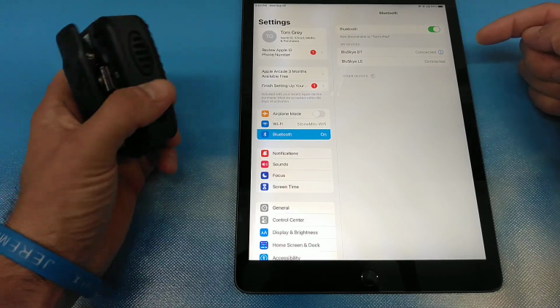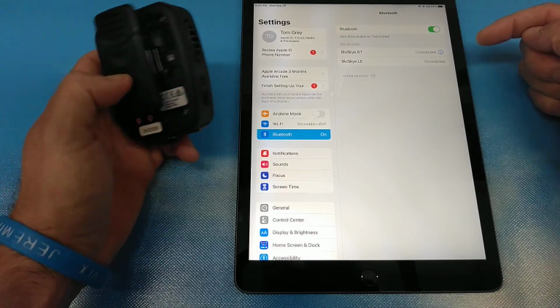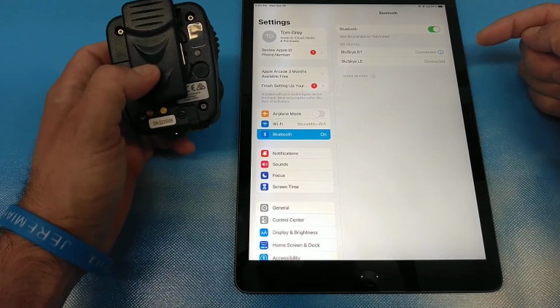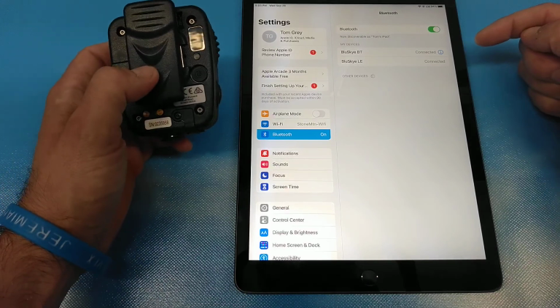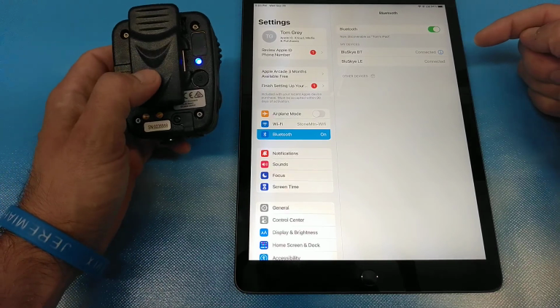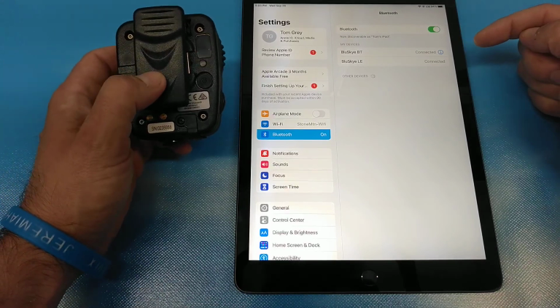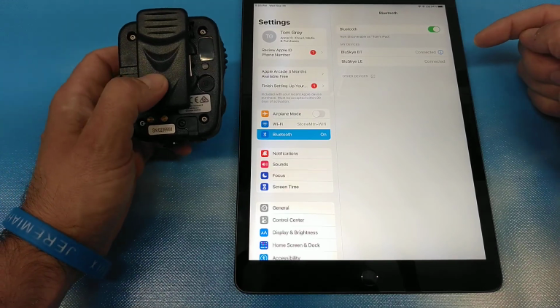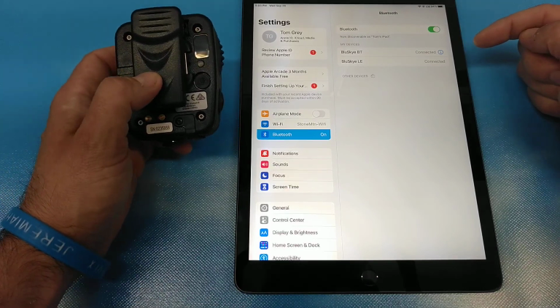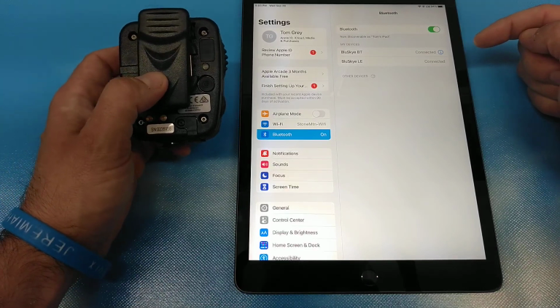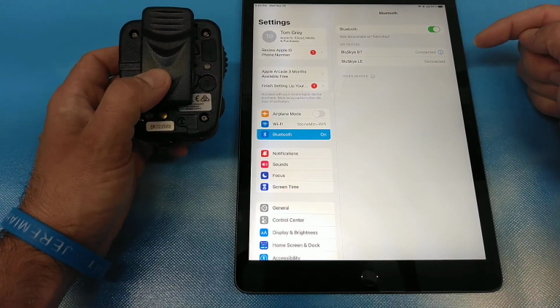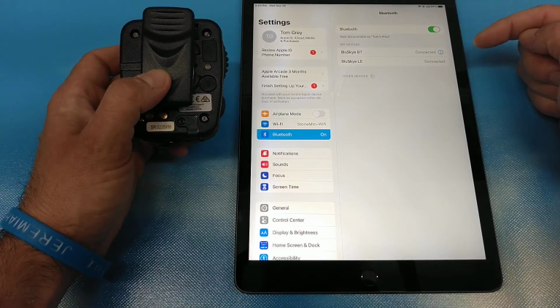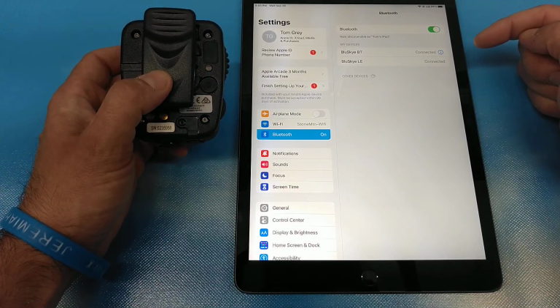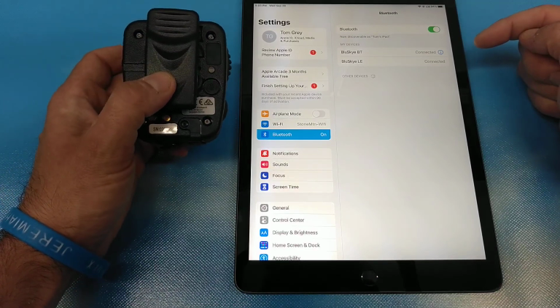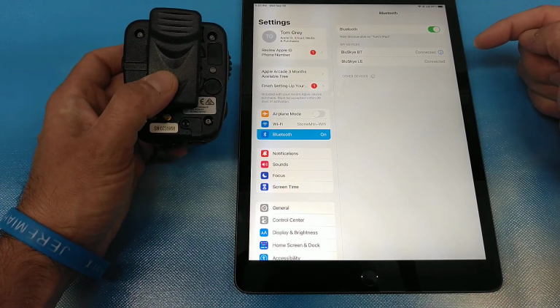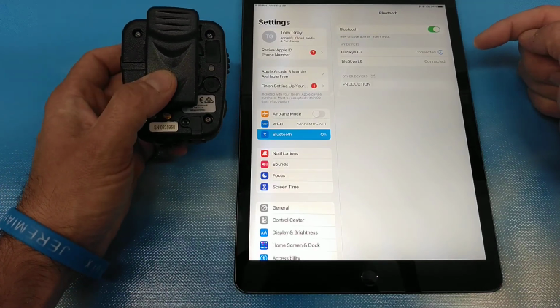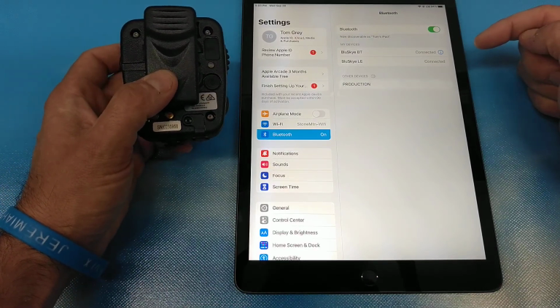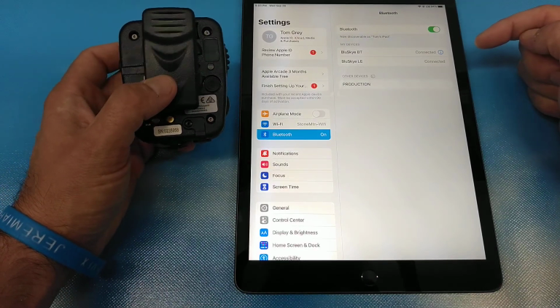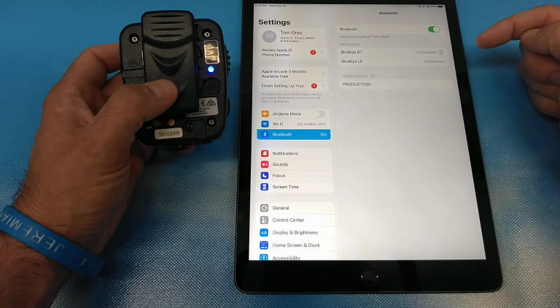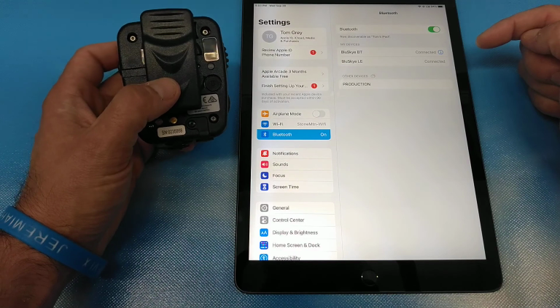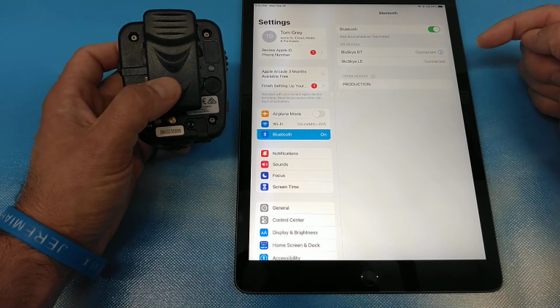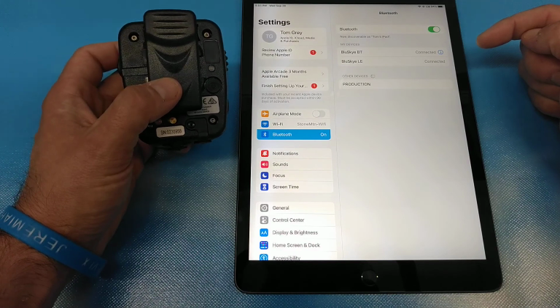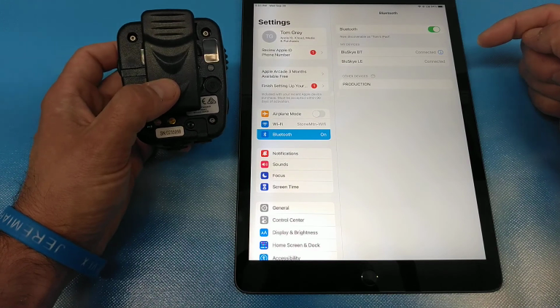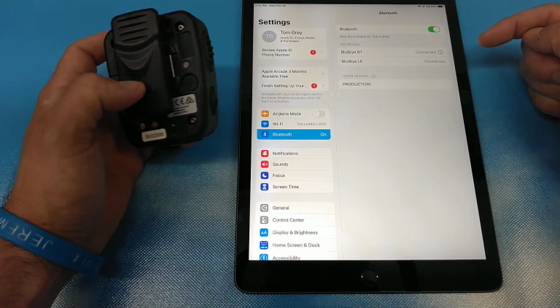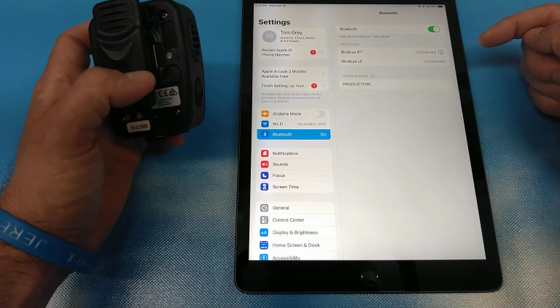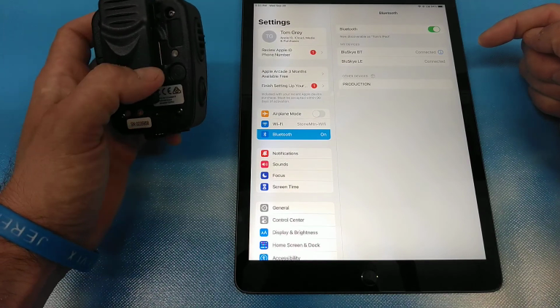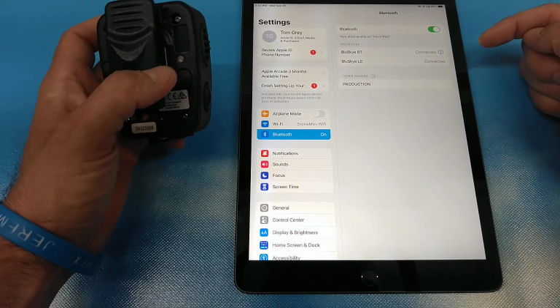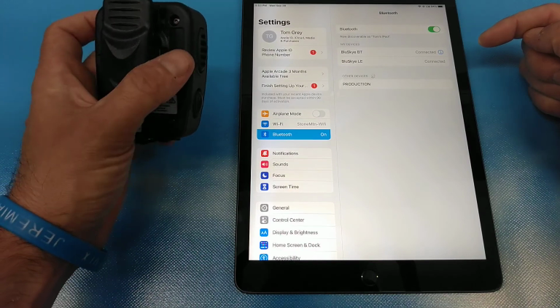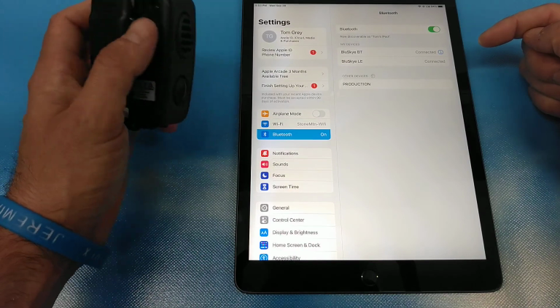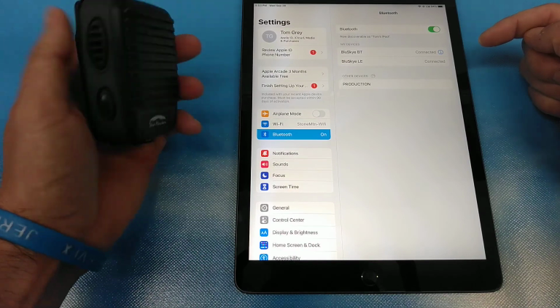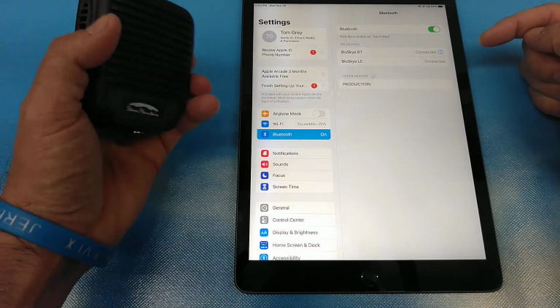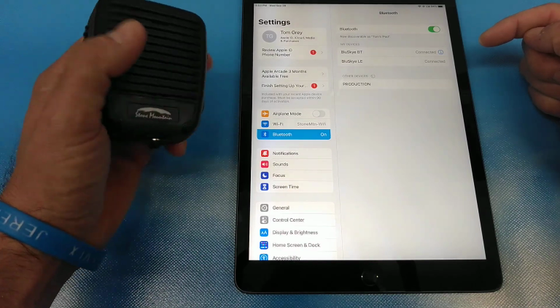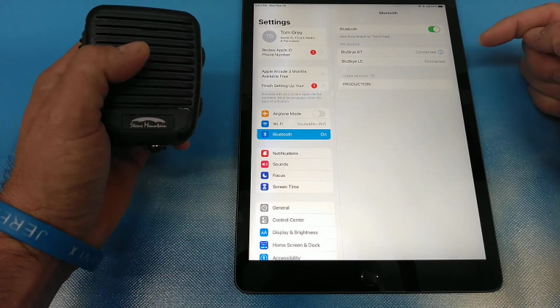That shows that you're all good to go using iOS devices. For any questions, feel free to give us a call. Thanks.